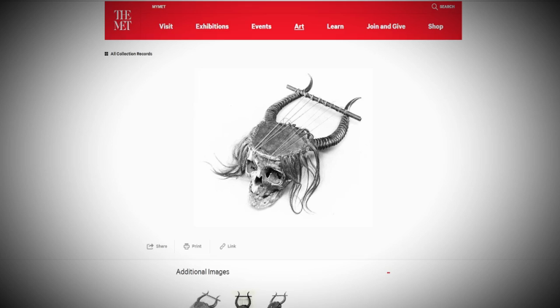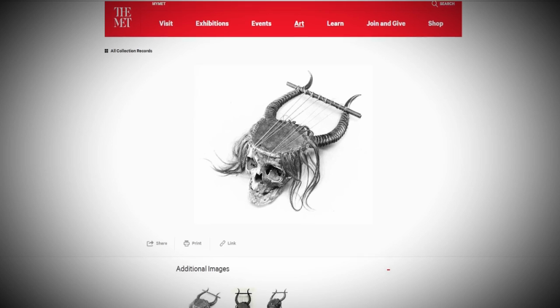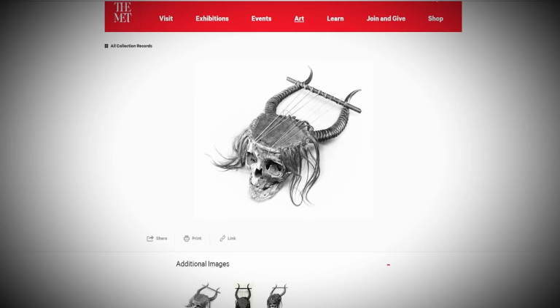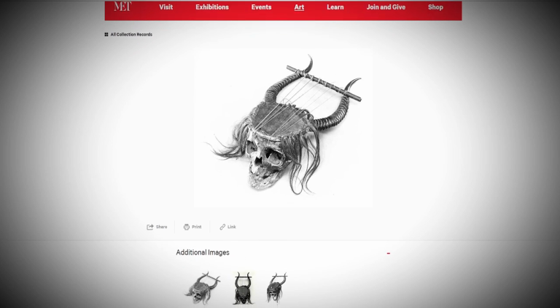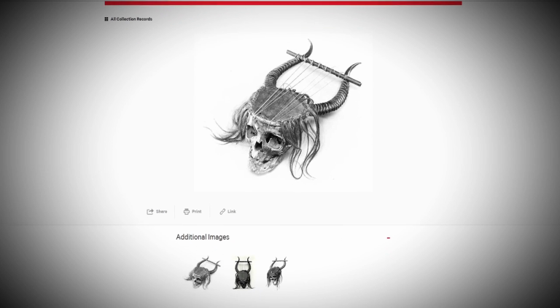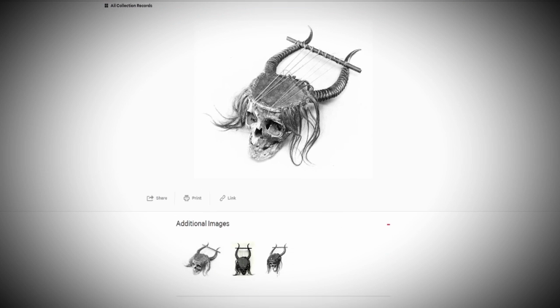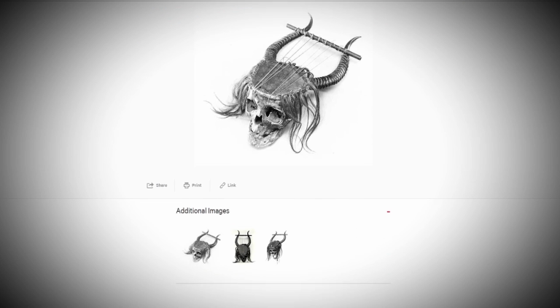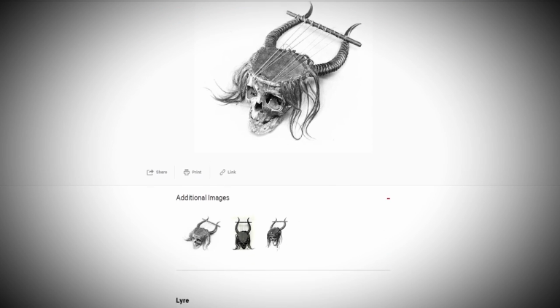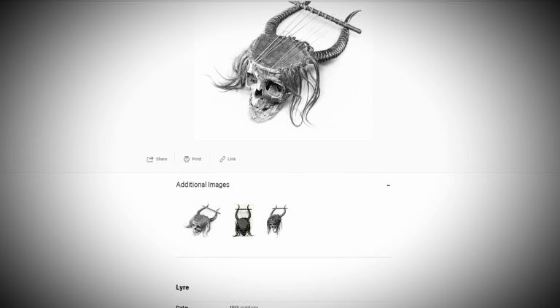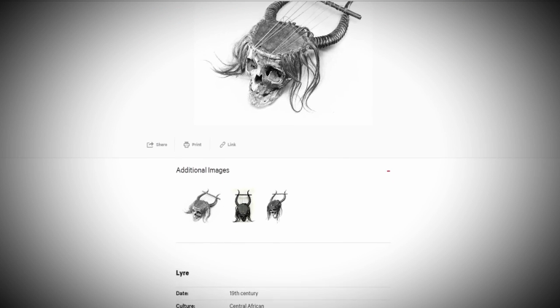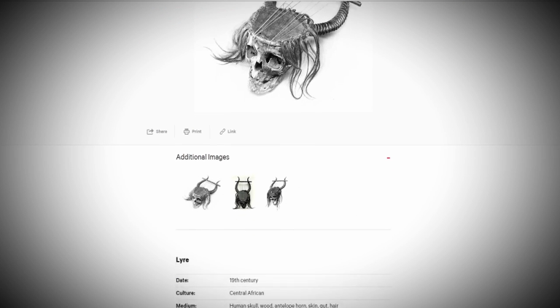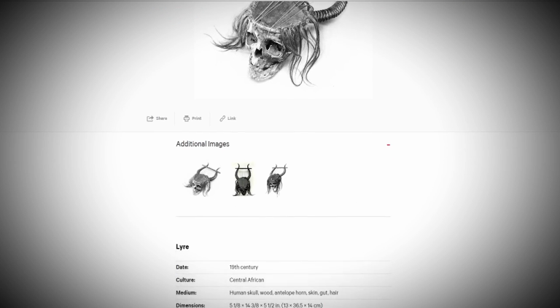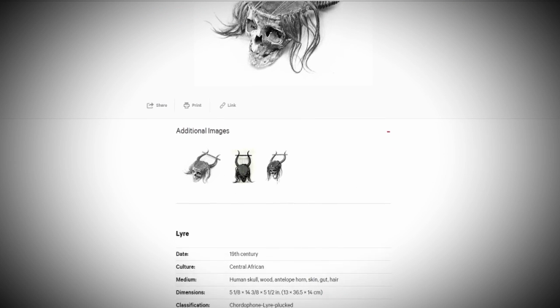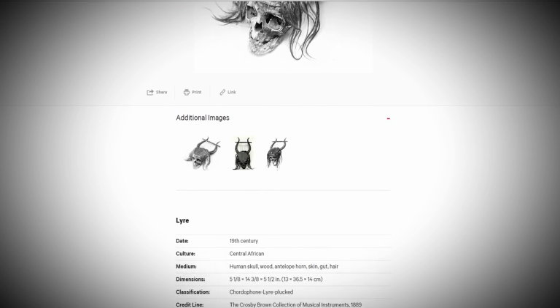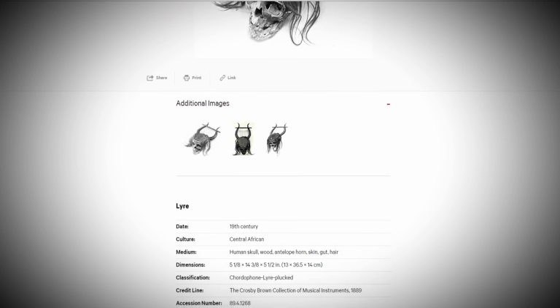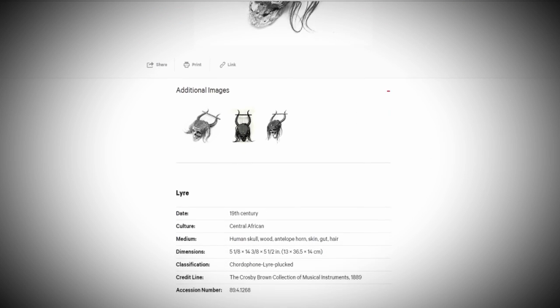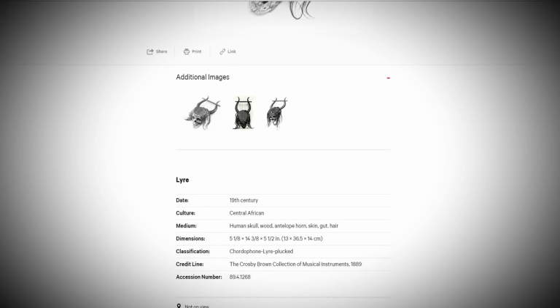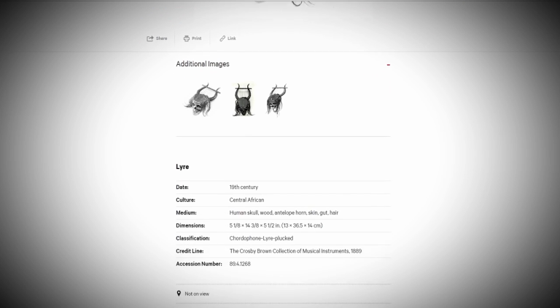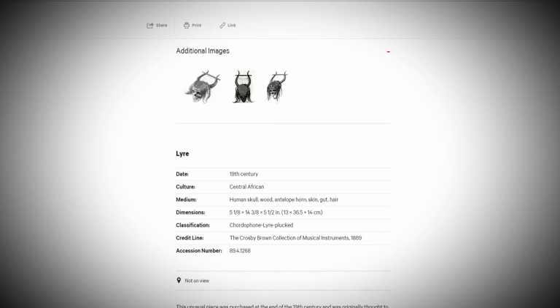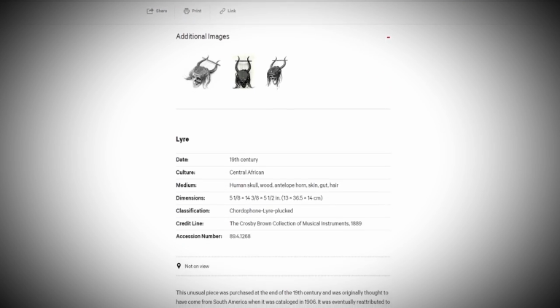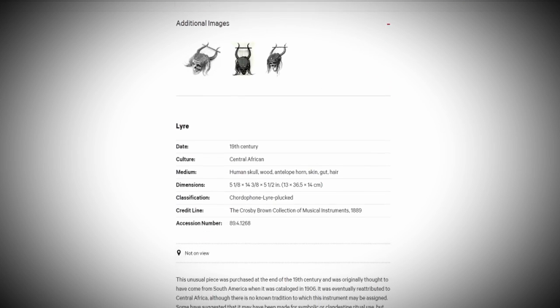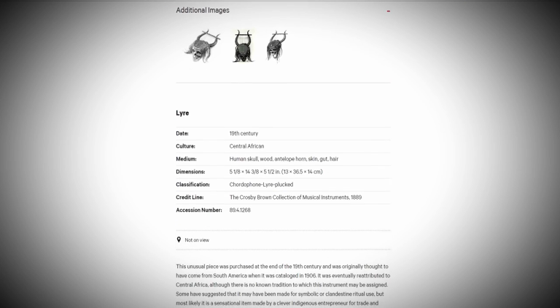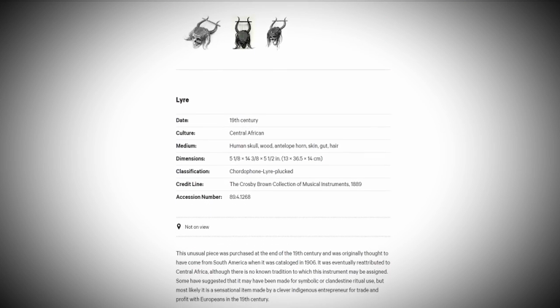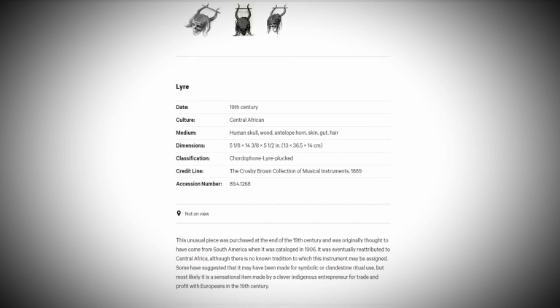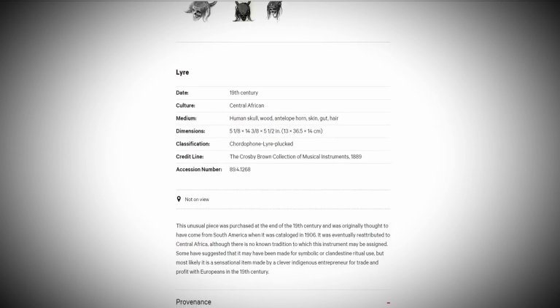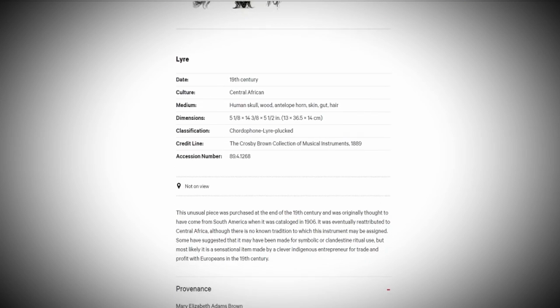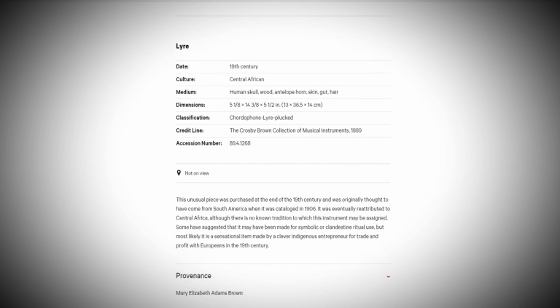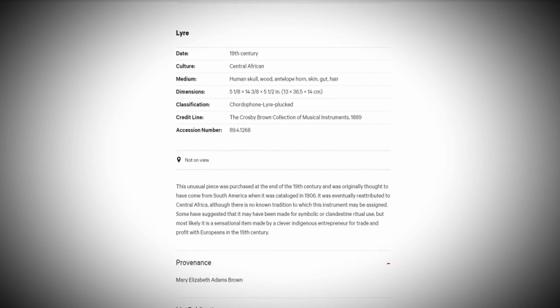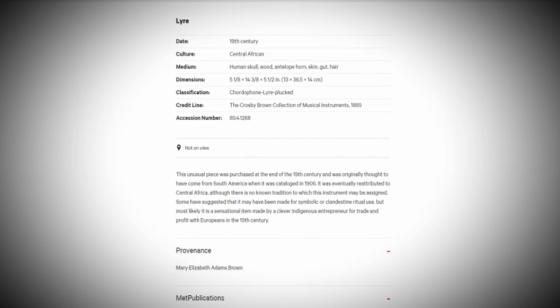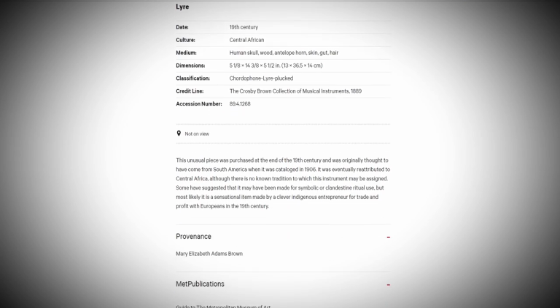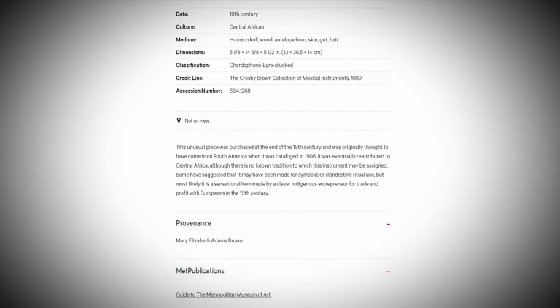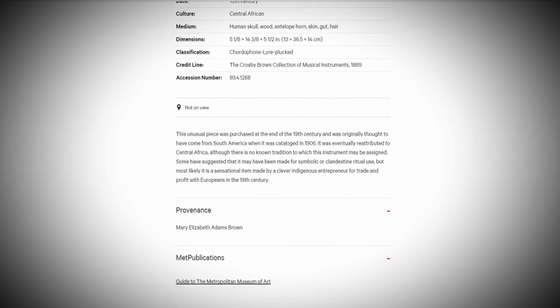Today, the skull lyre is part of New York's Metropolitan Museum of Art's collection of musical instruments.